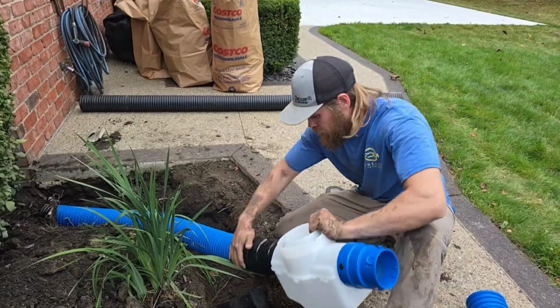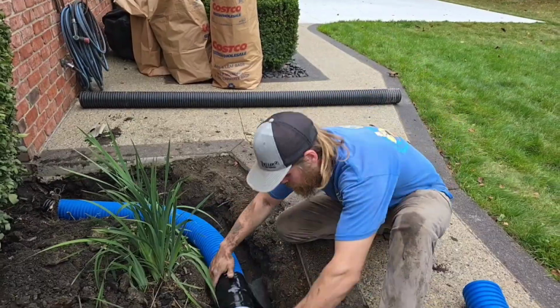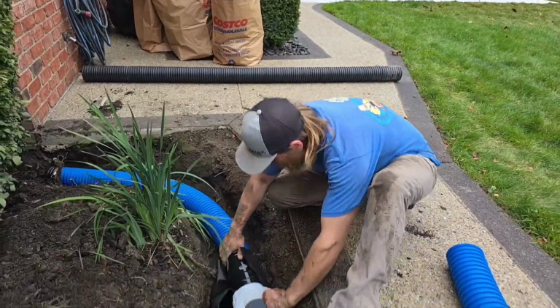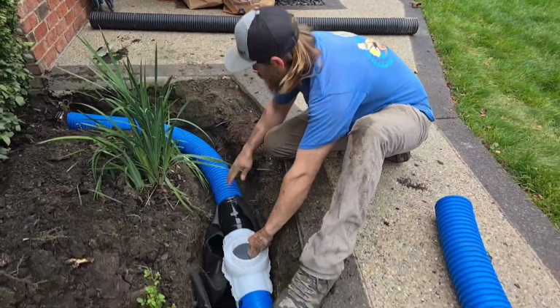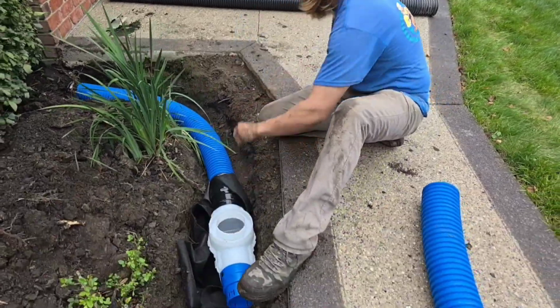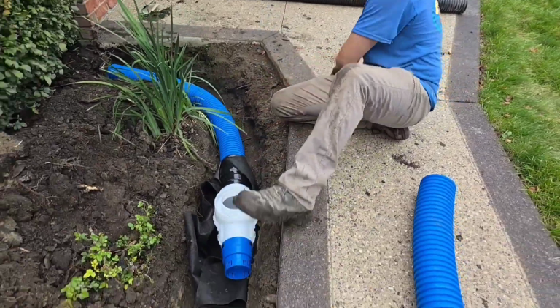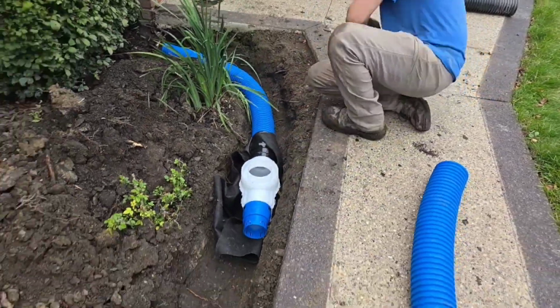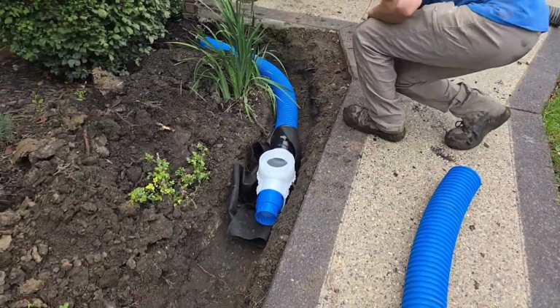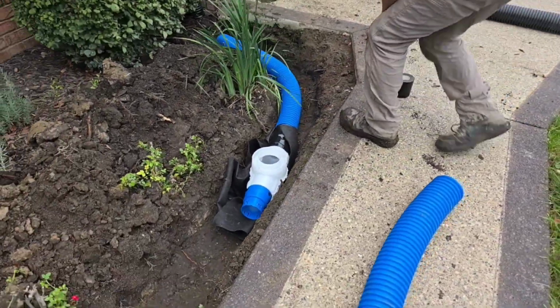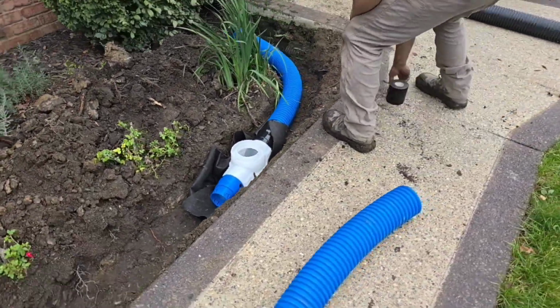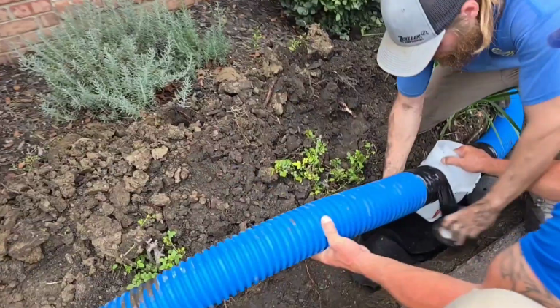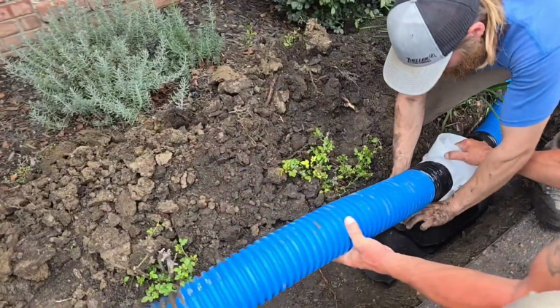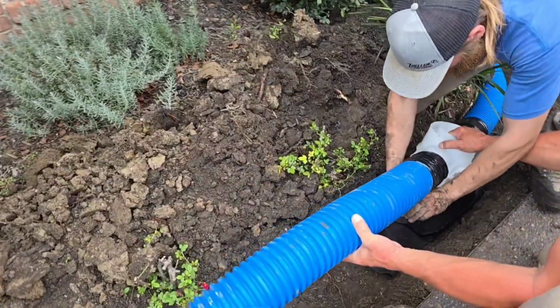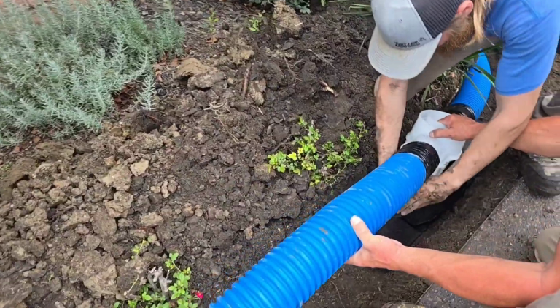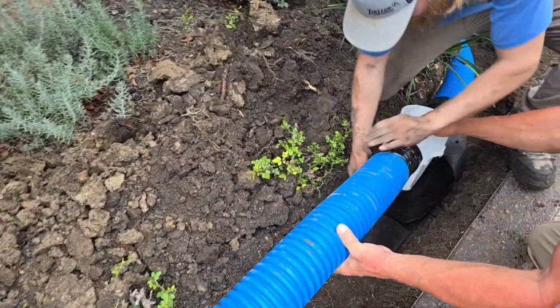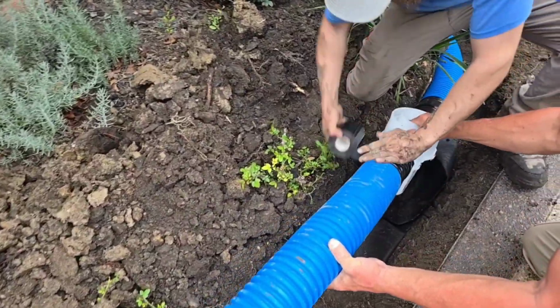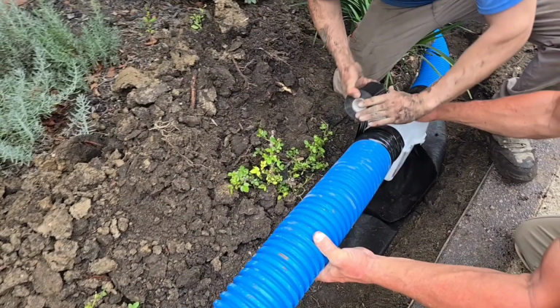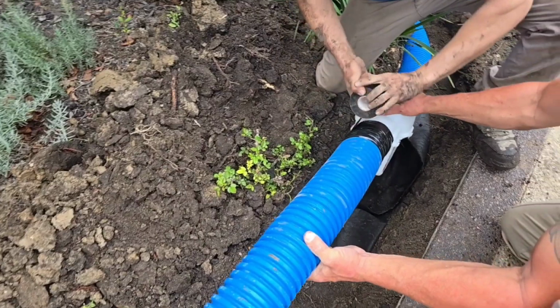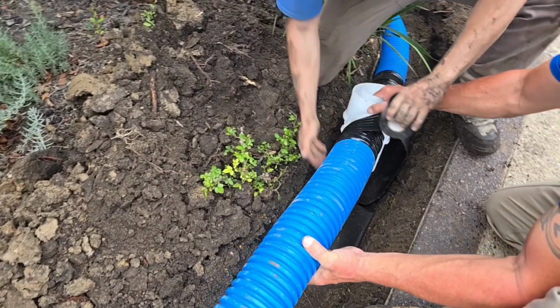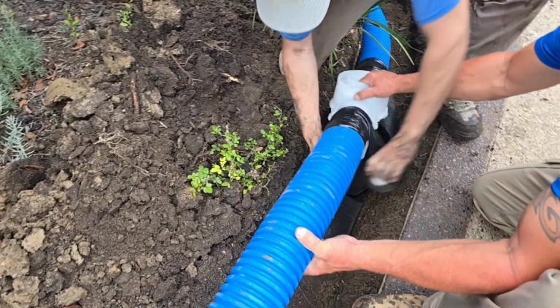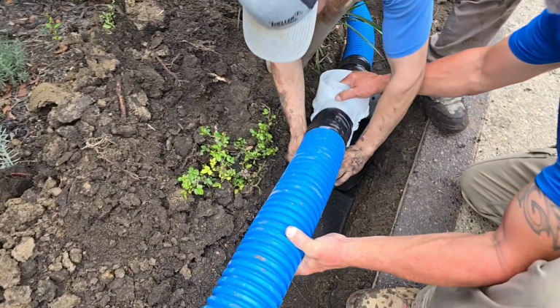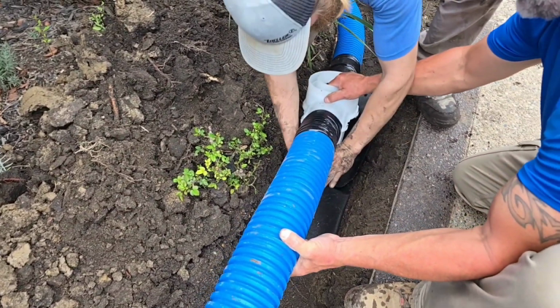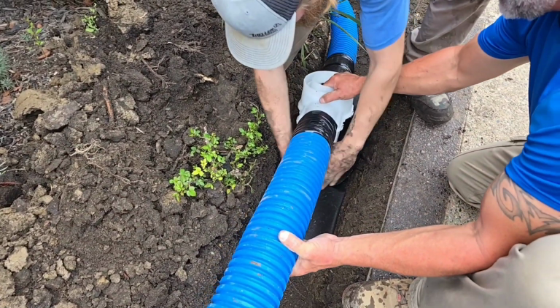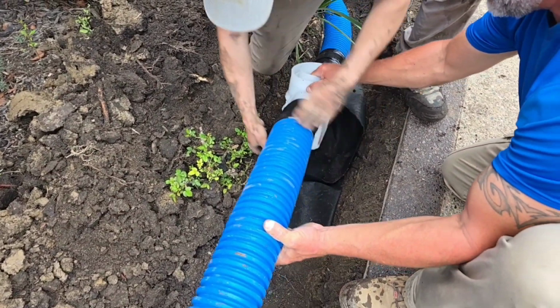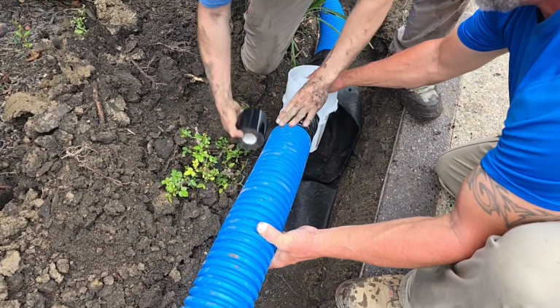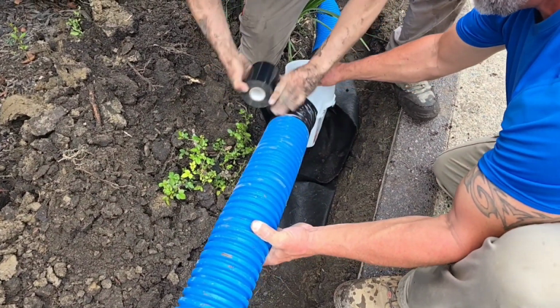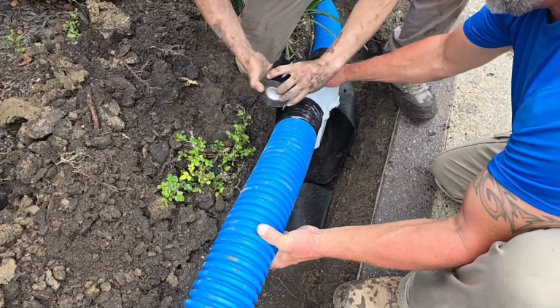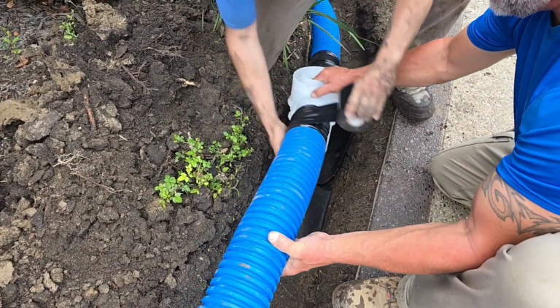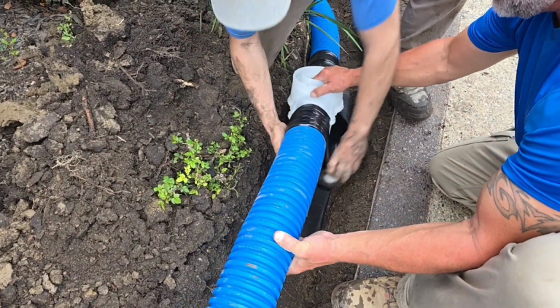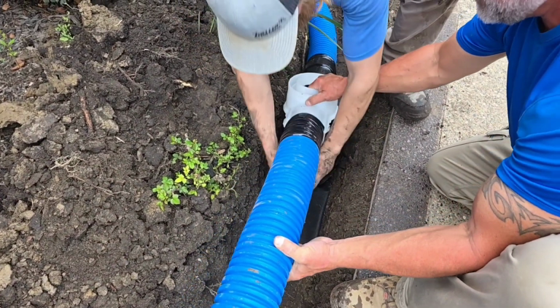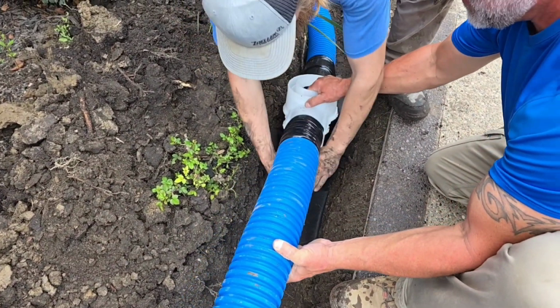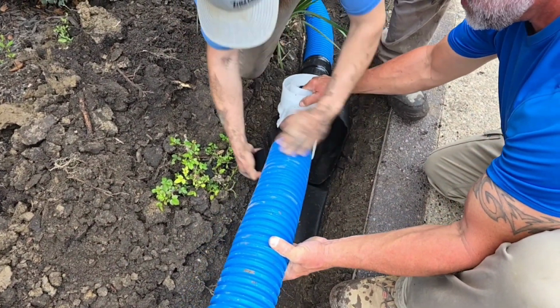This sediment trap is going to catch tree buds, tree seeds, and shingle gravel that will find their way through the leaf filter.